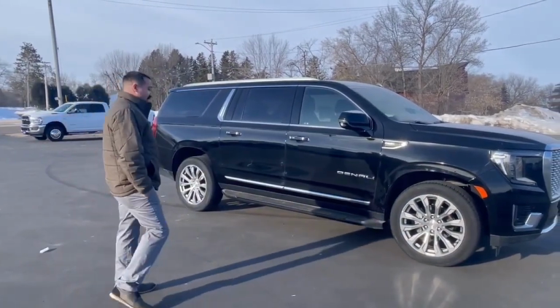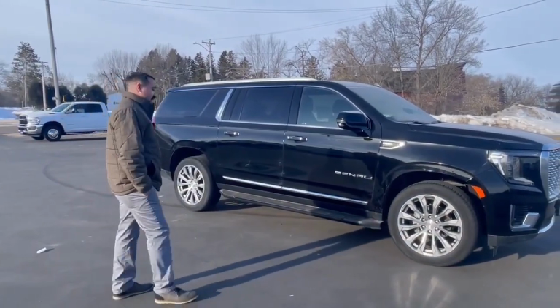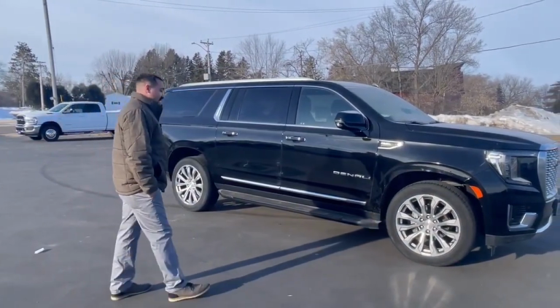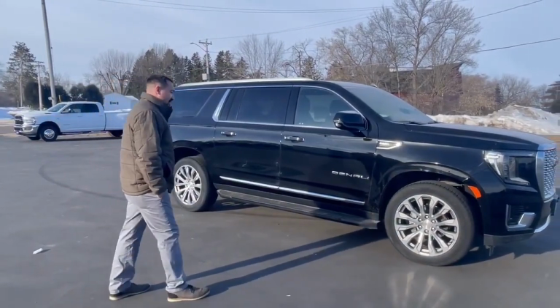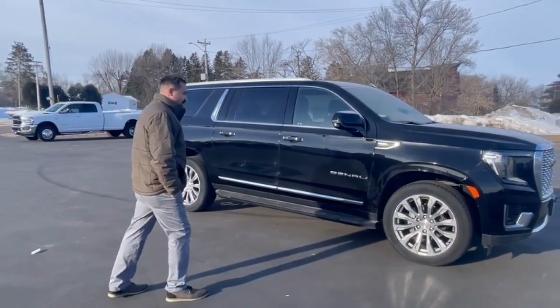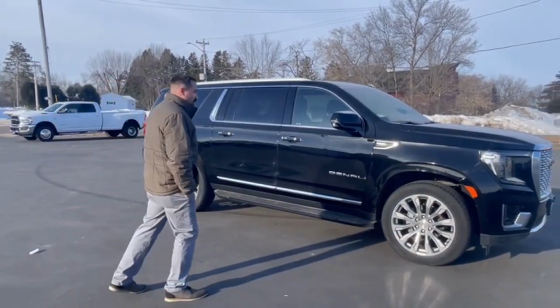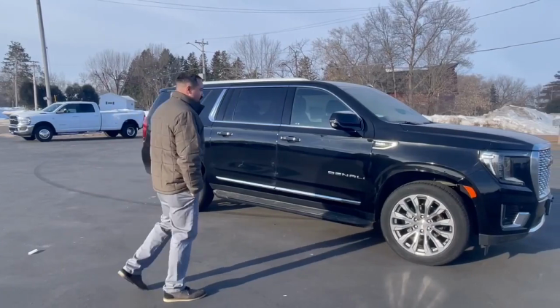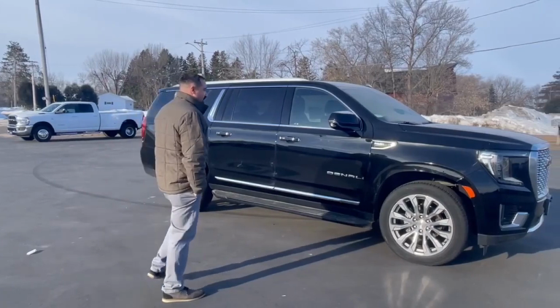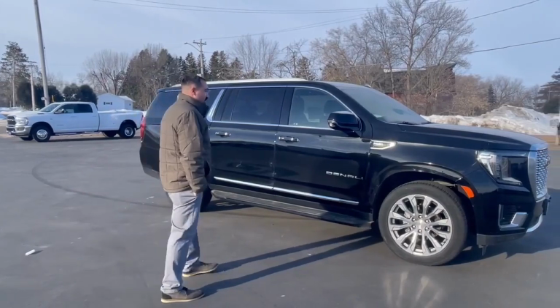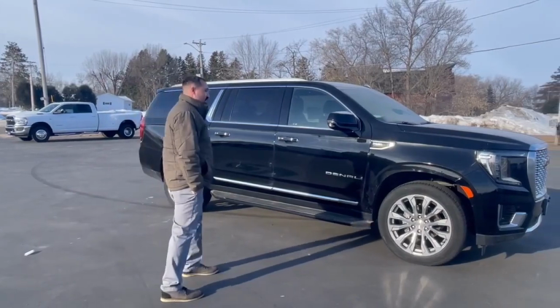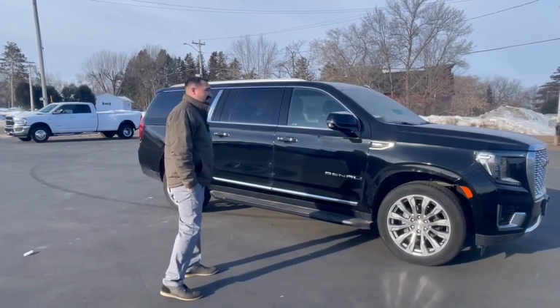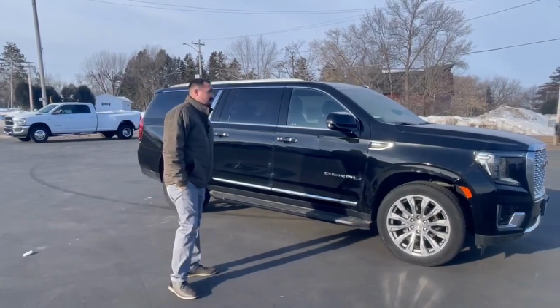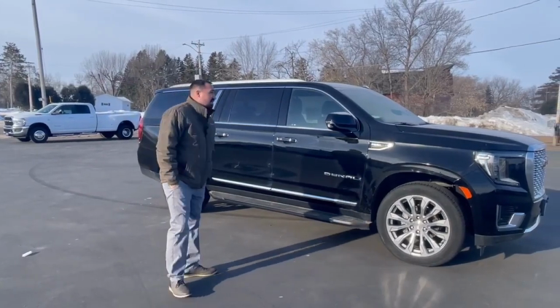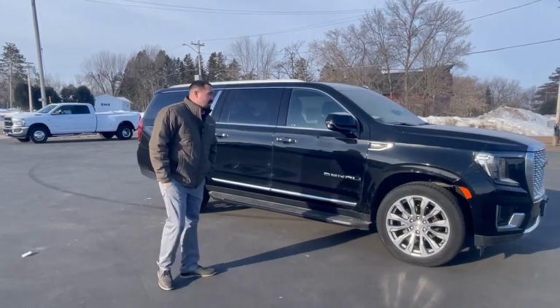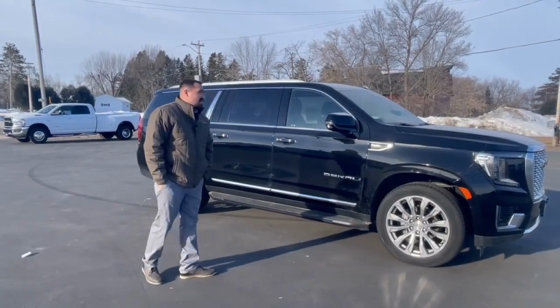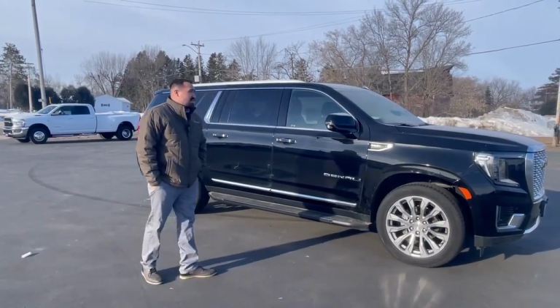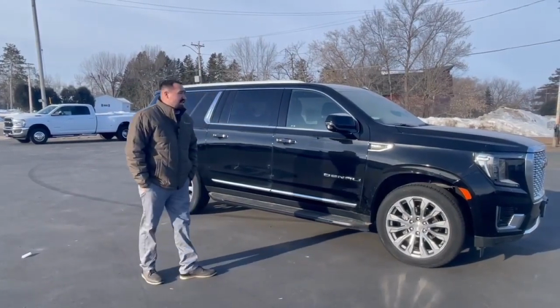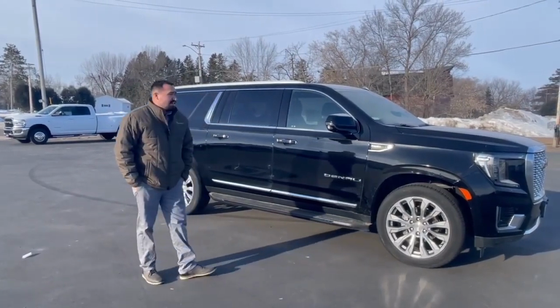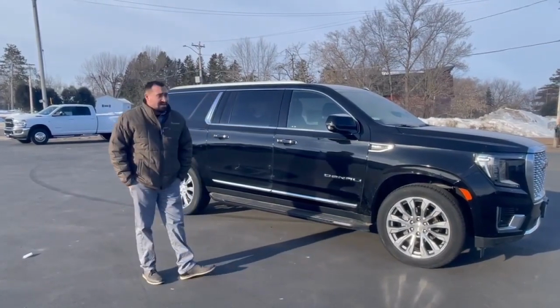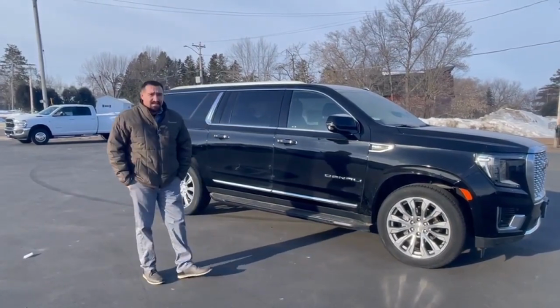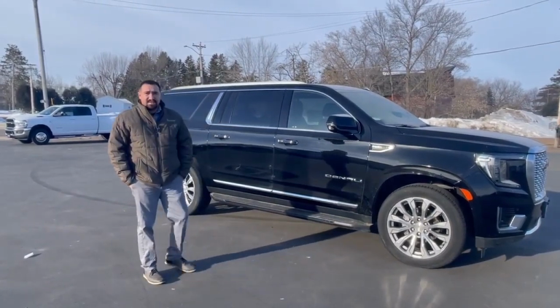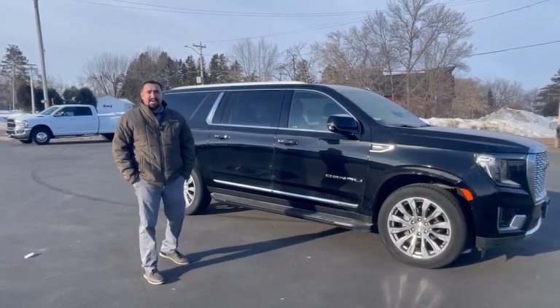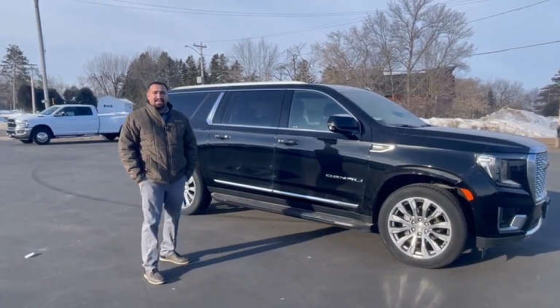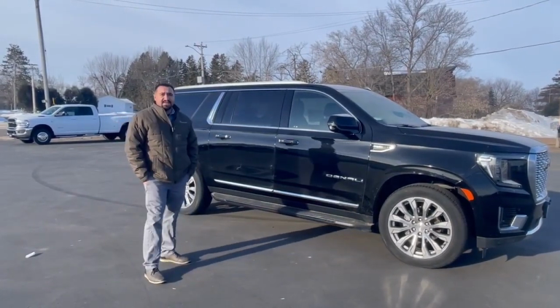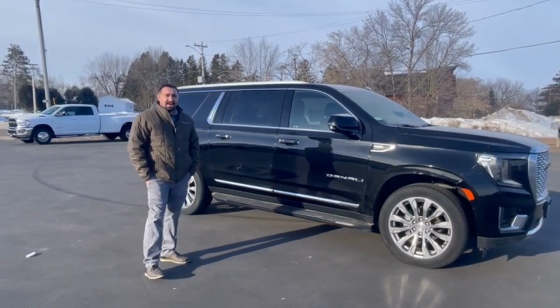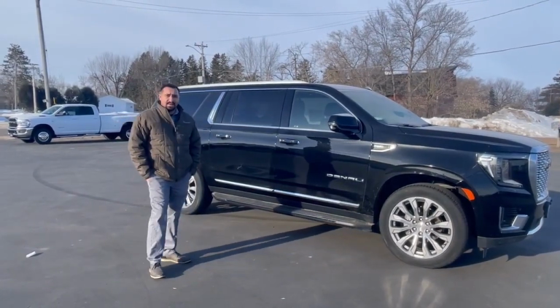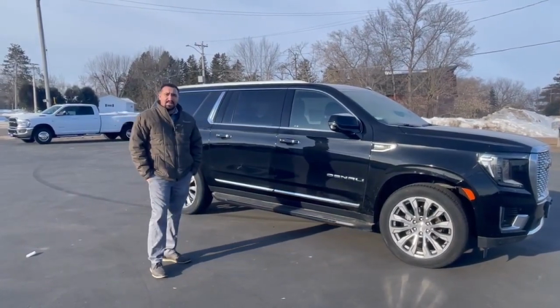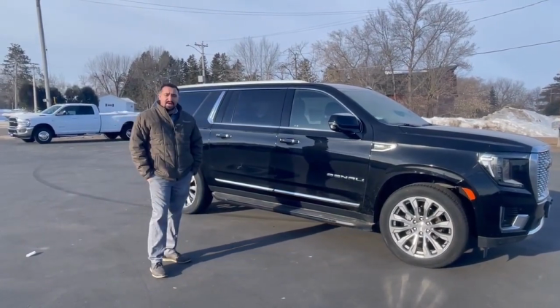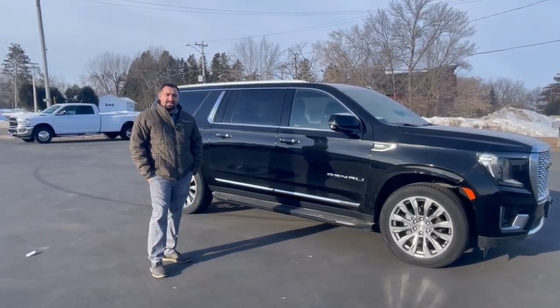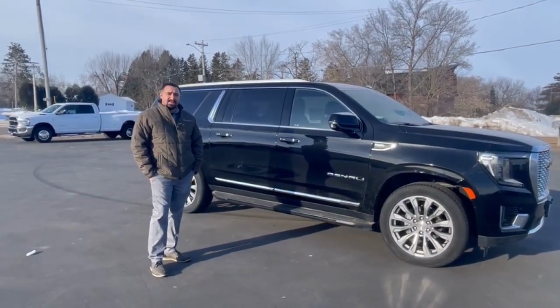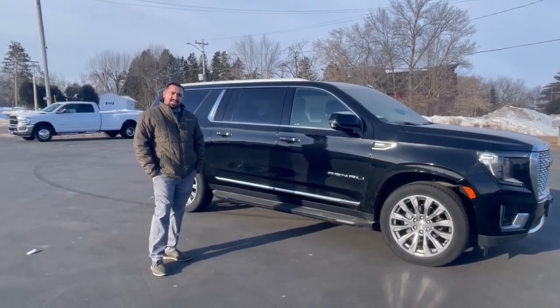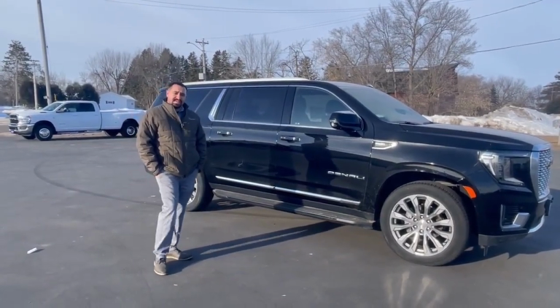You're going to average 14 miles per gallon in the city, 19 on the highway, for a combined range of 16.